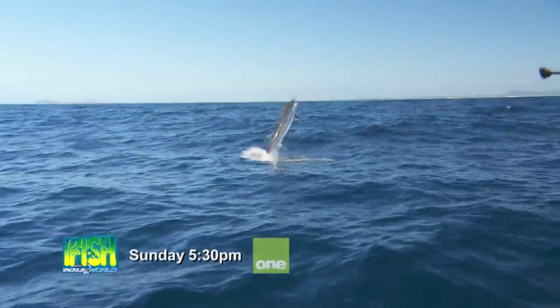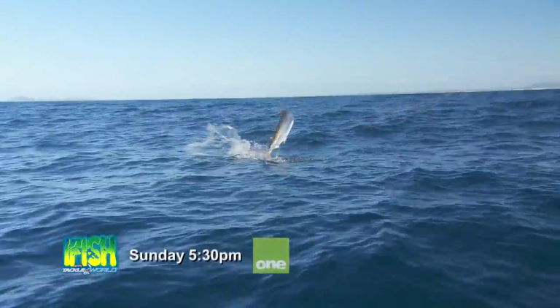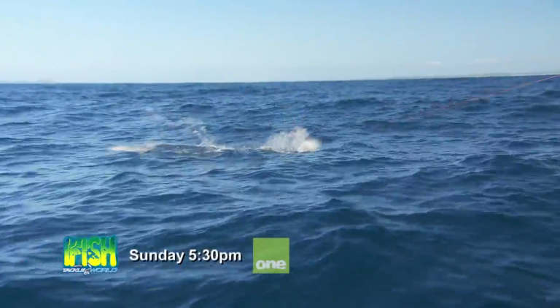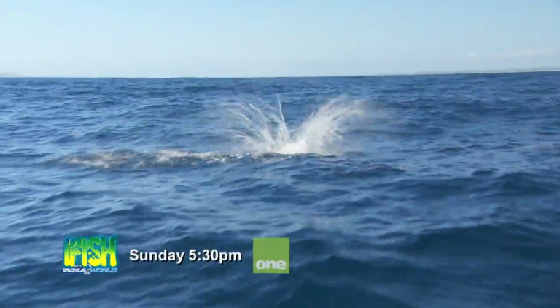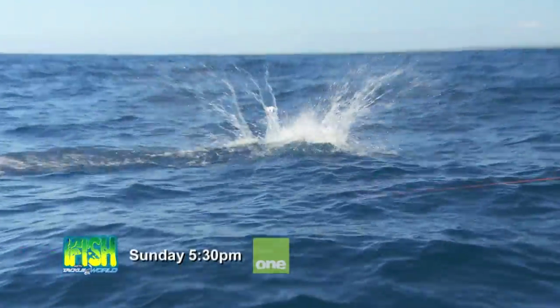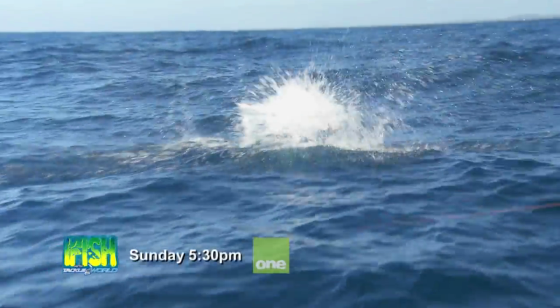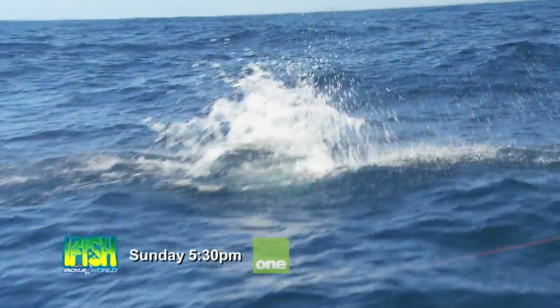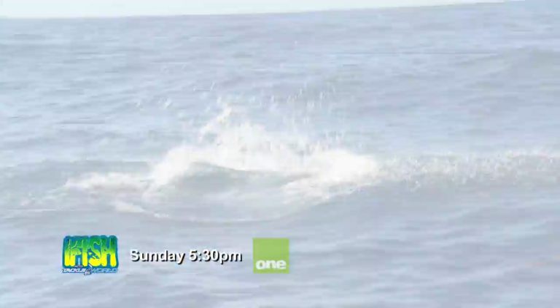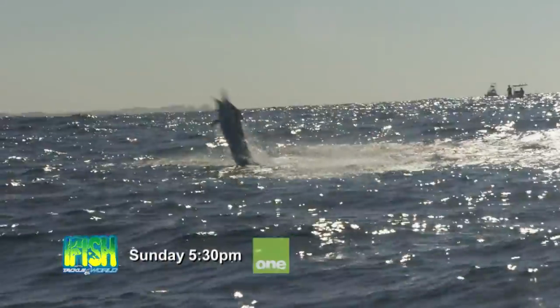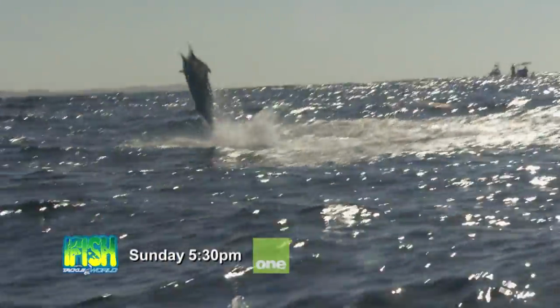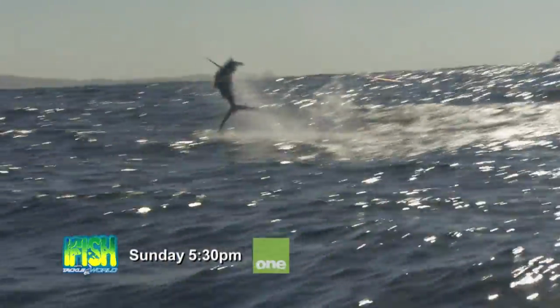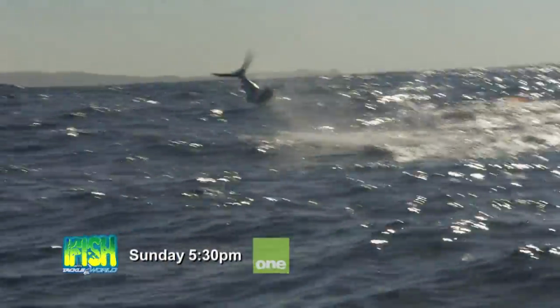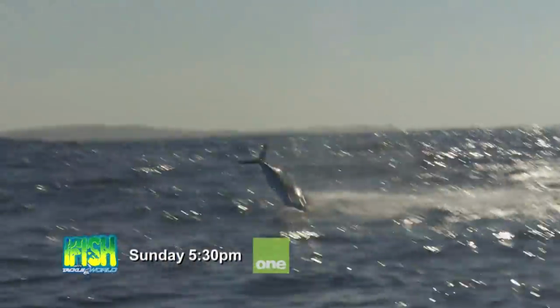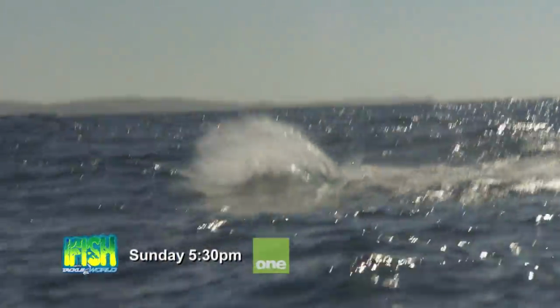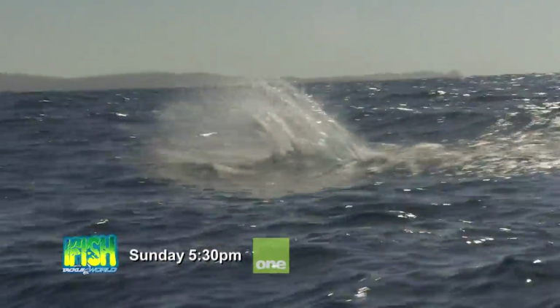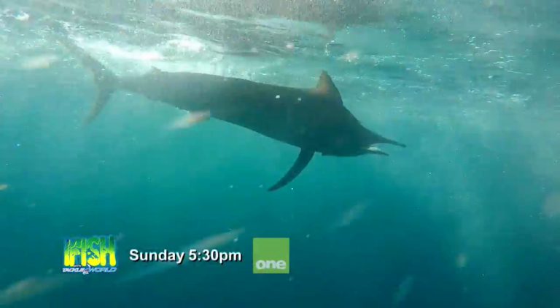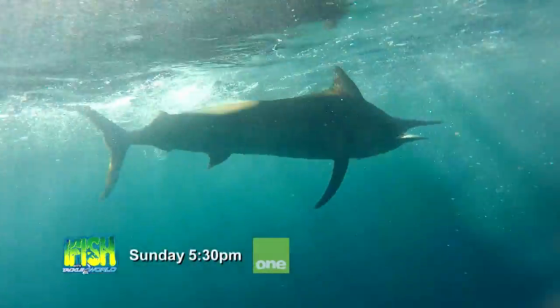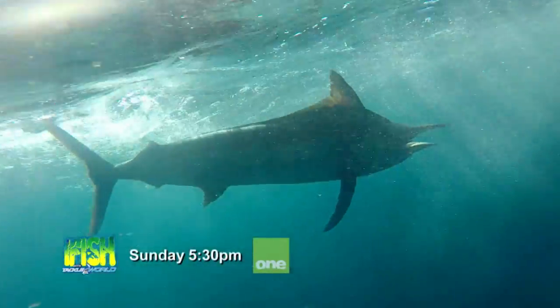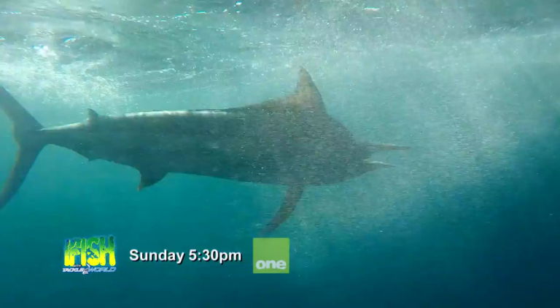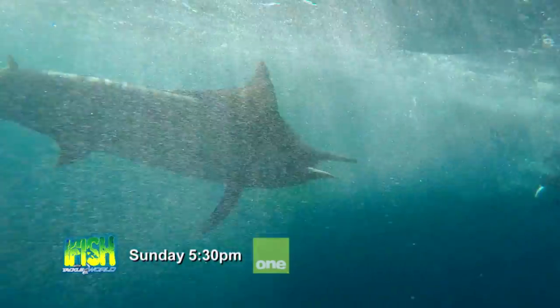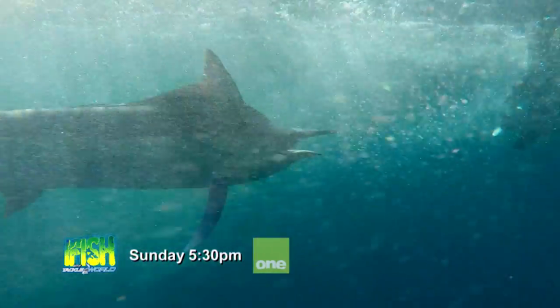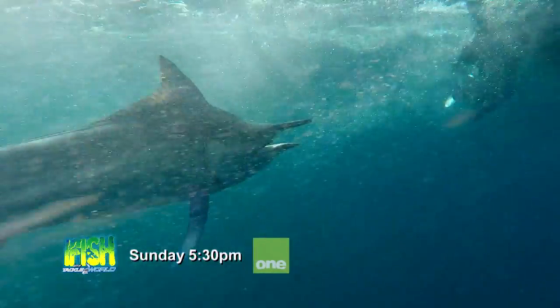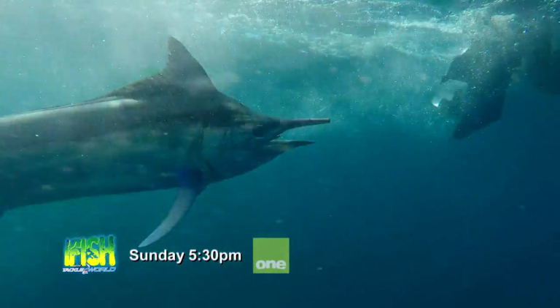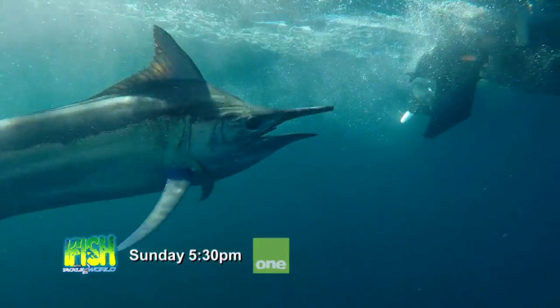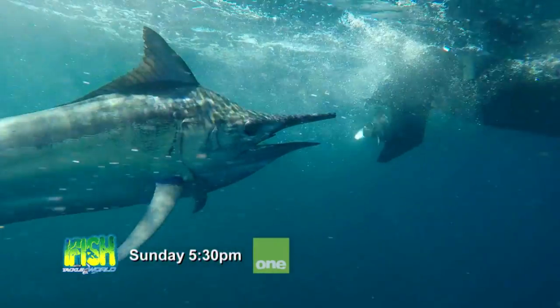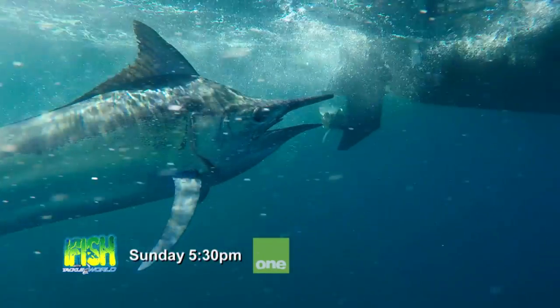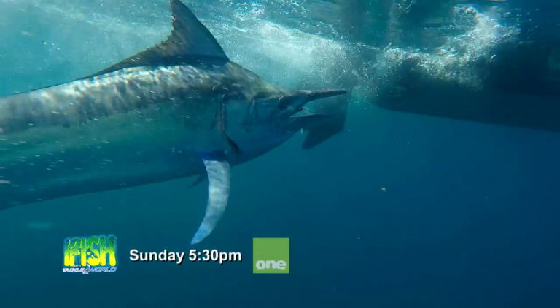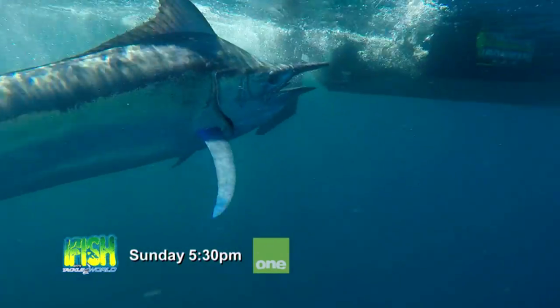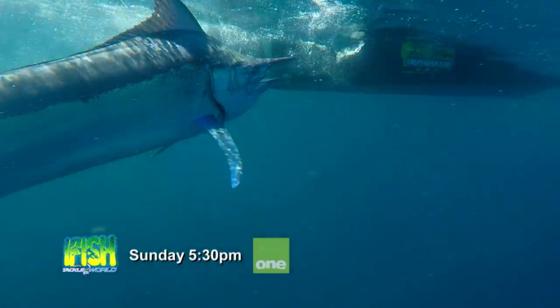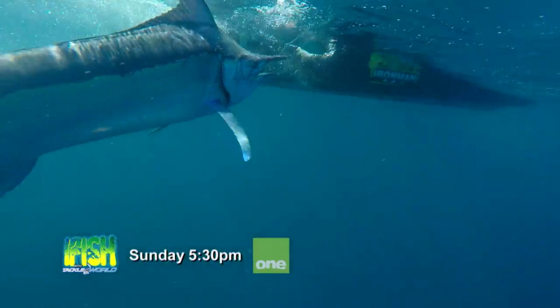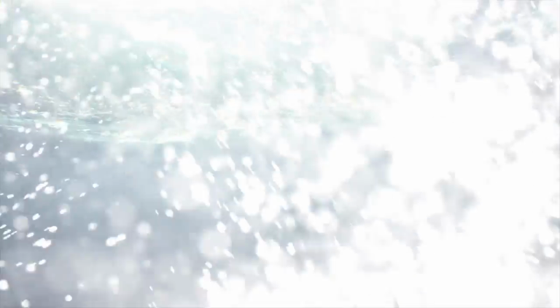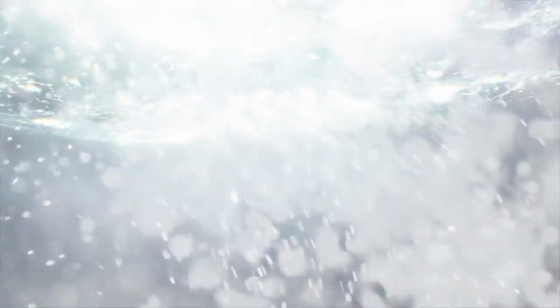Oh look at that! How full were those jumps? Look at that! That's a beautiful fish. That's gold!